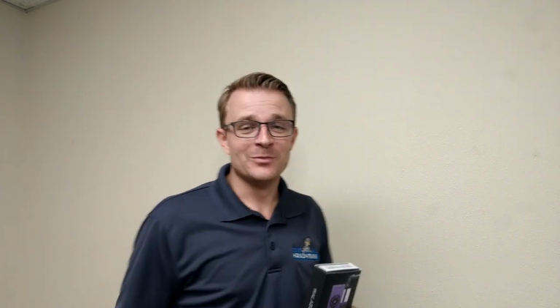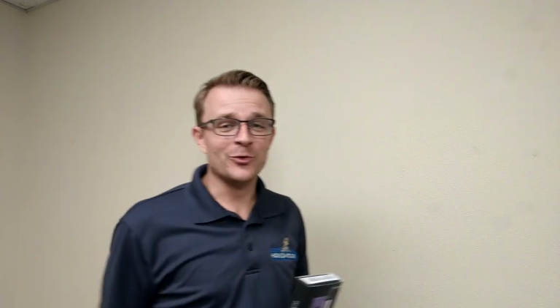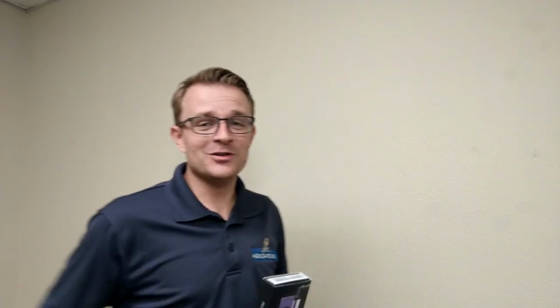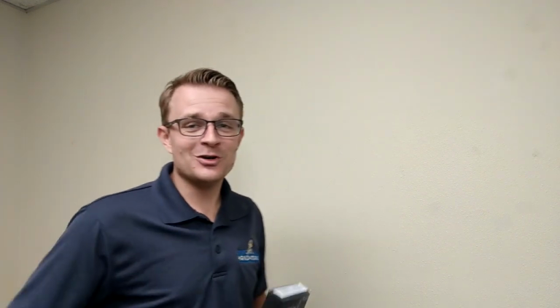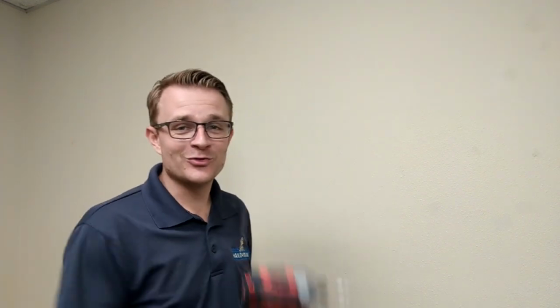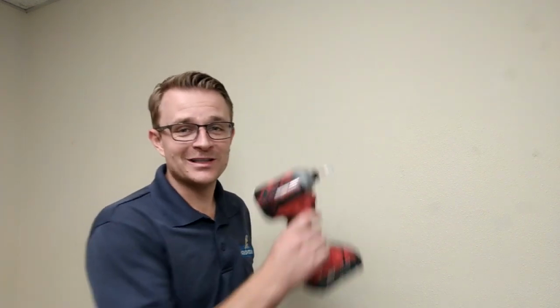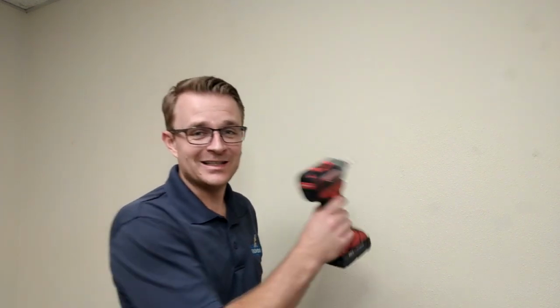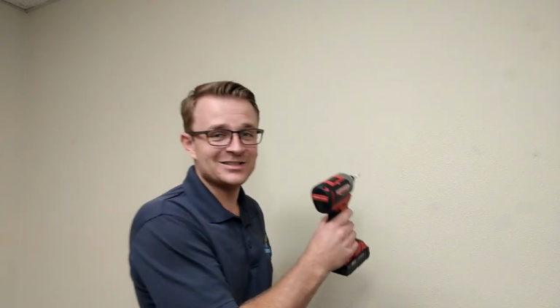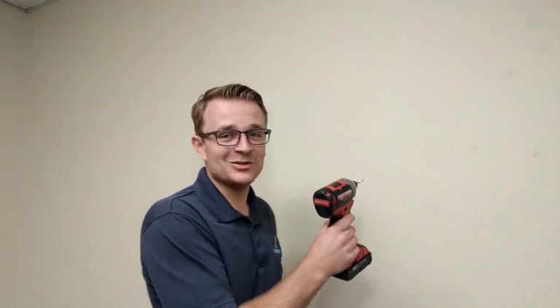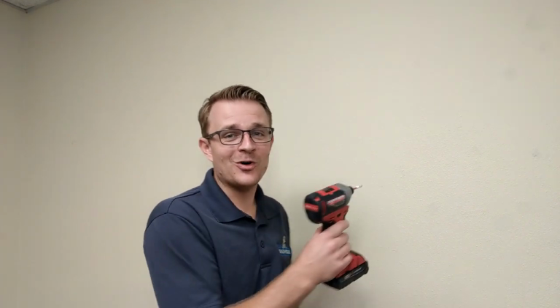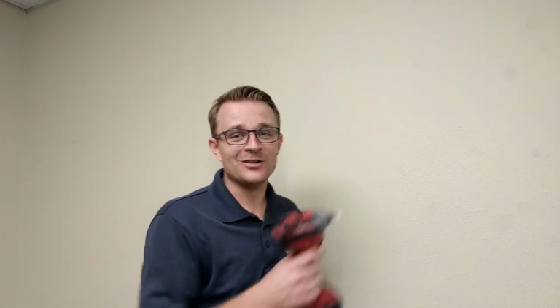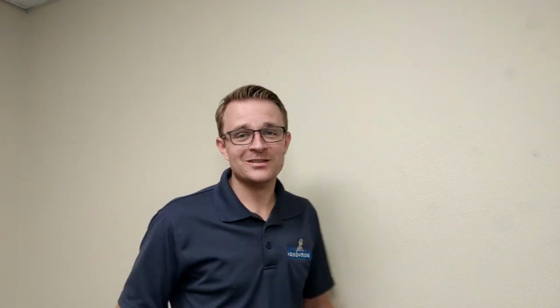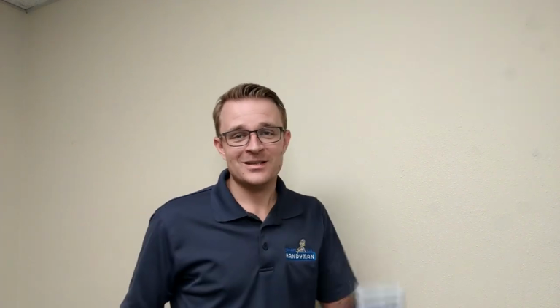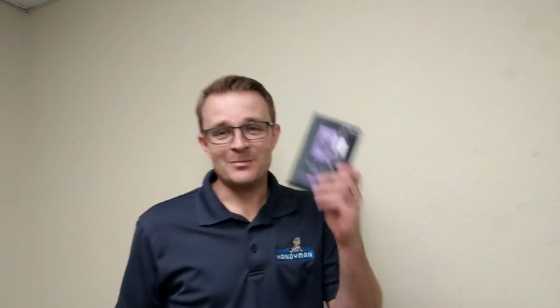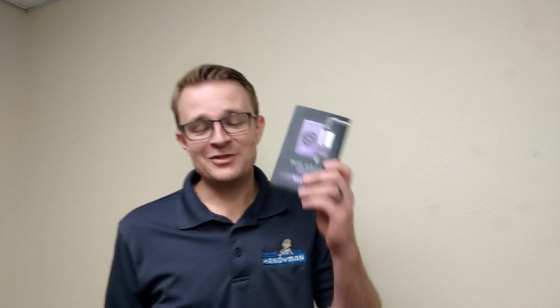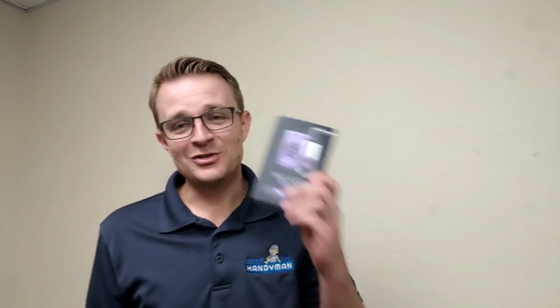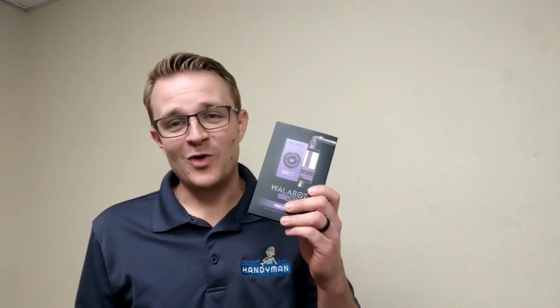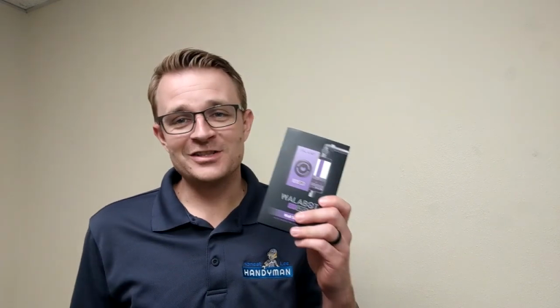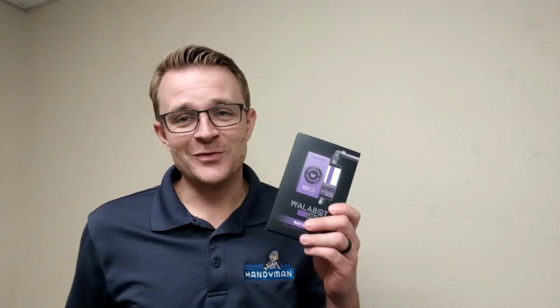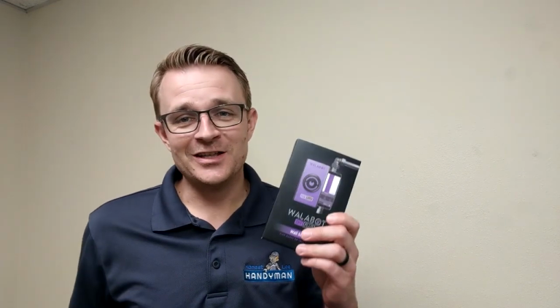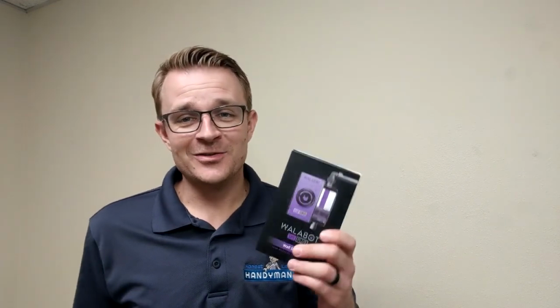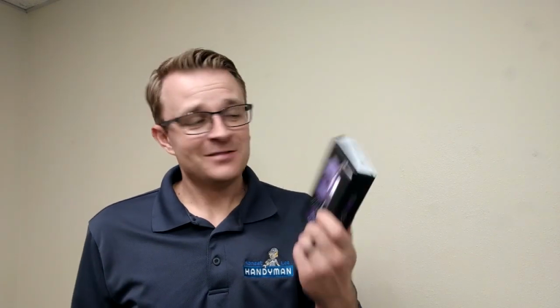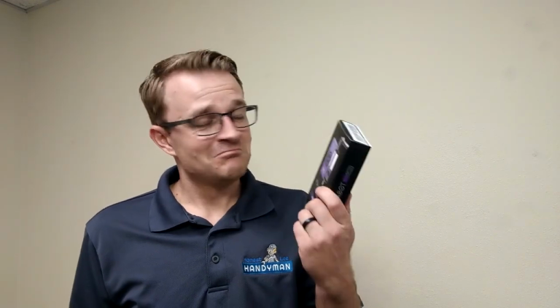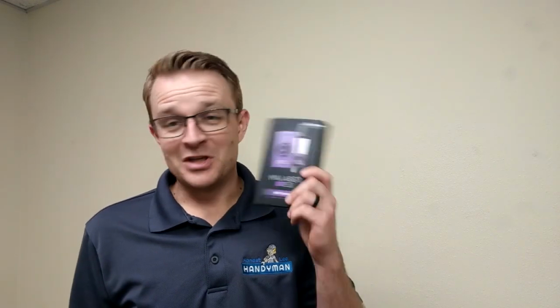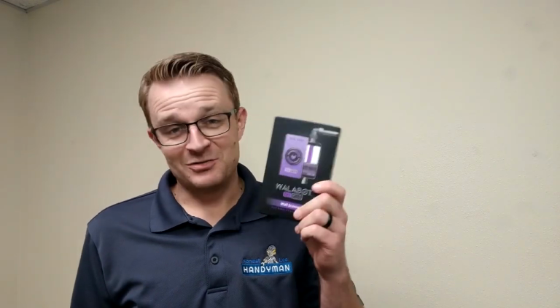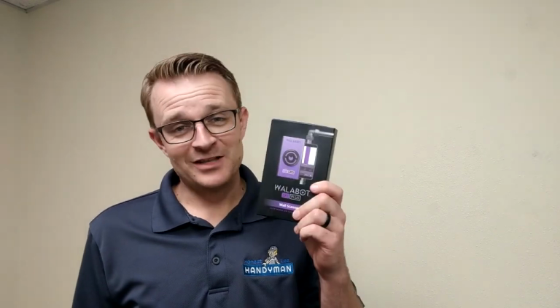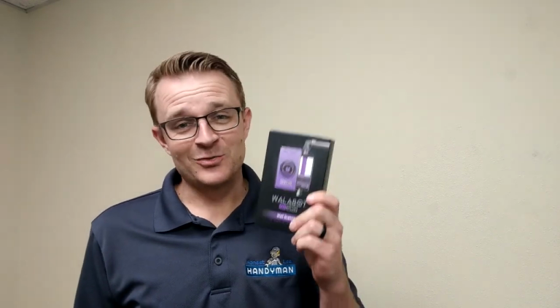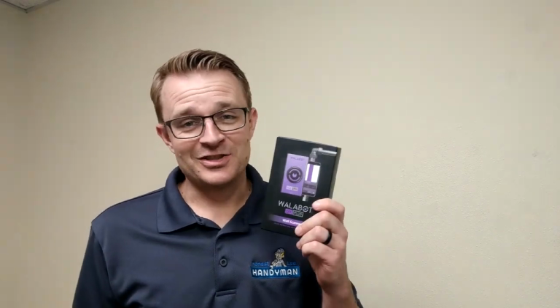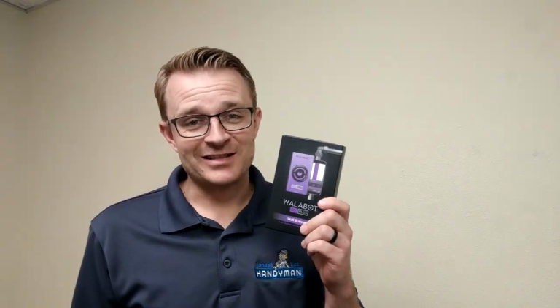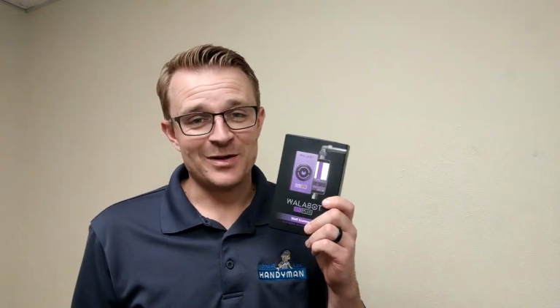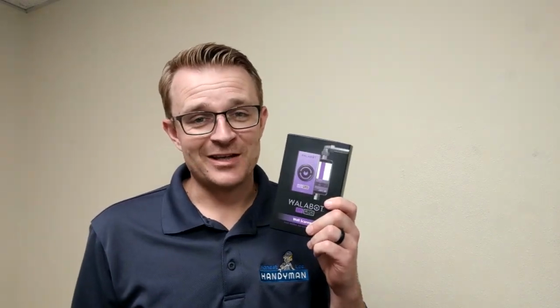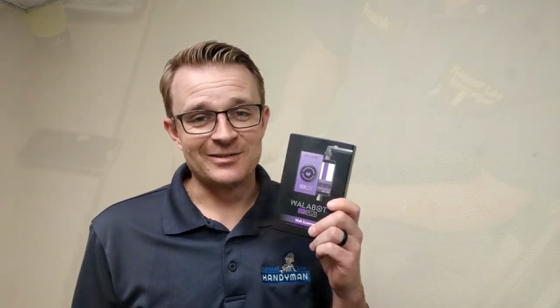Before you go drilling into your wall, make sure you watch this video, because you might just want to check this puppy out.